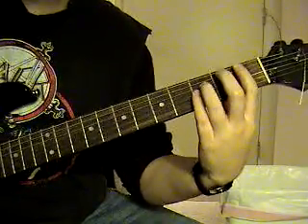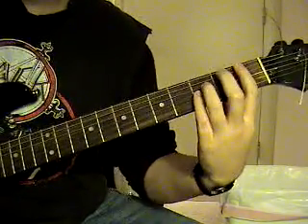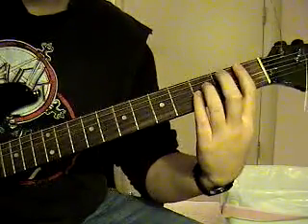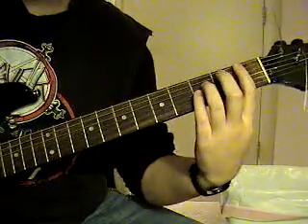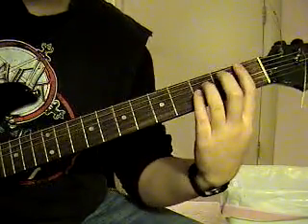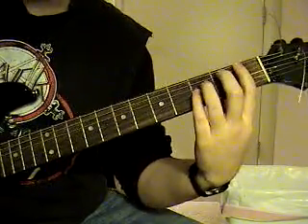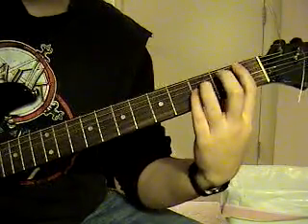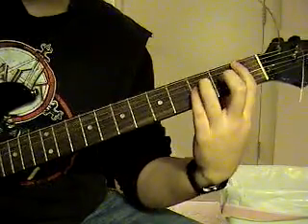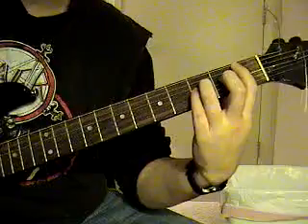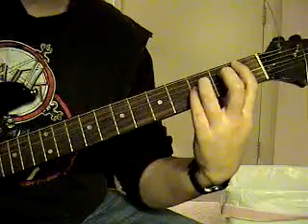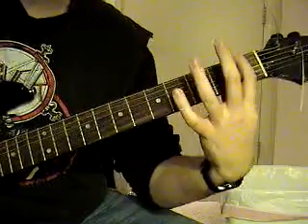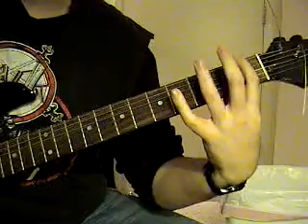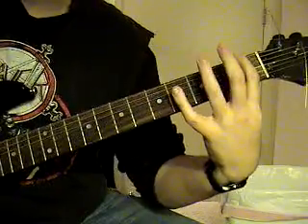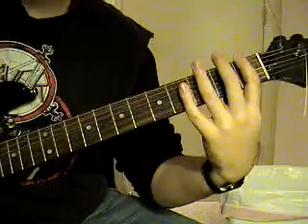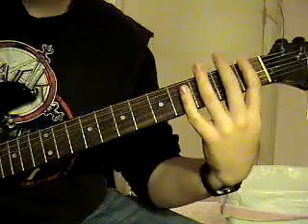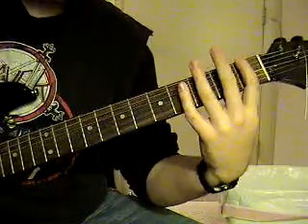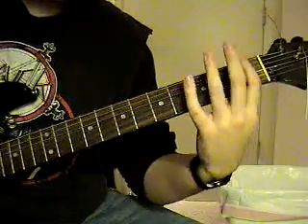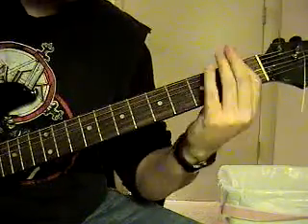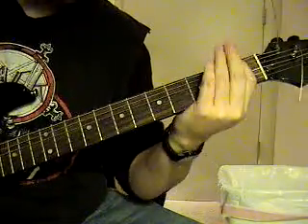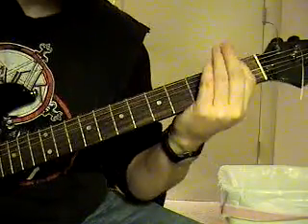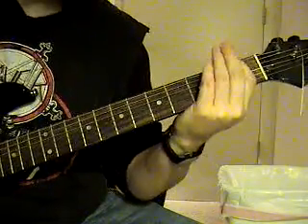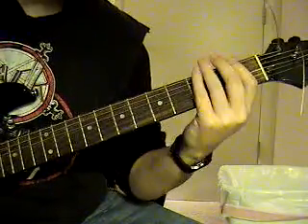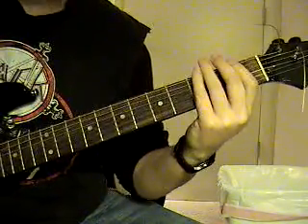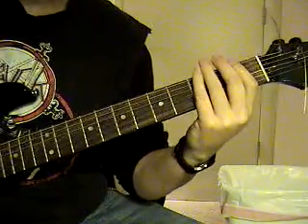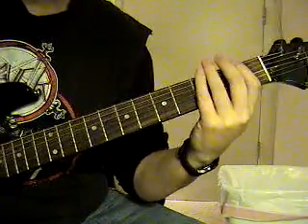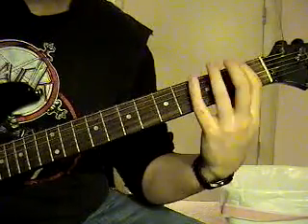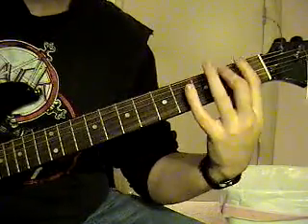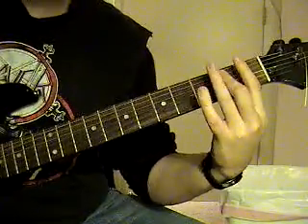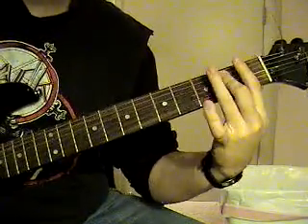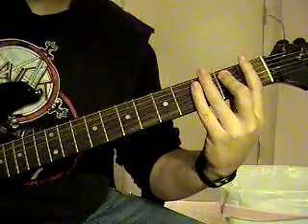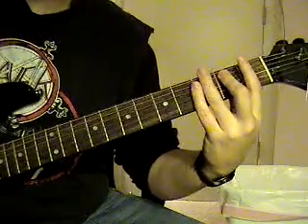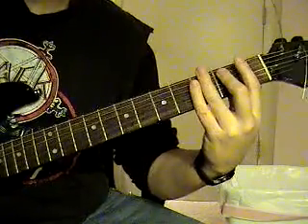Then you're going to go to that B flat, to the 6th string first fret, back to the E.